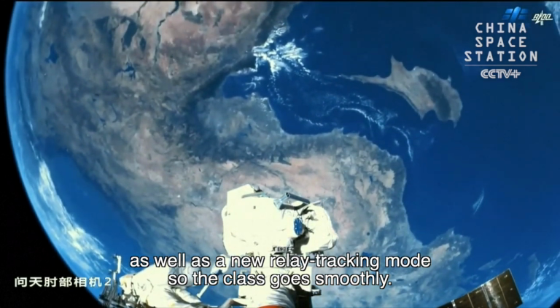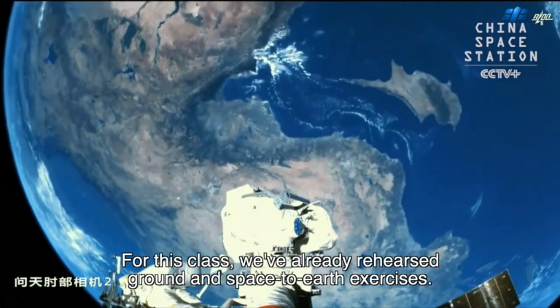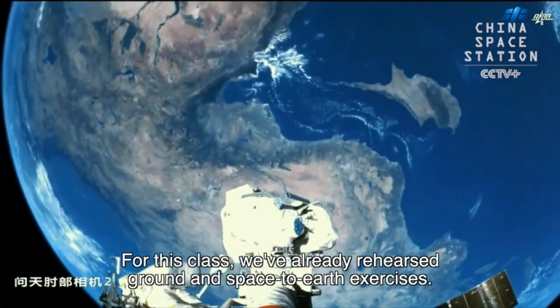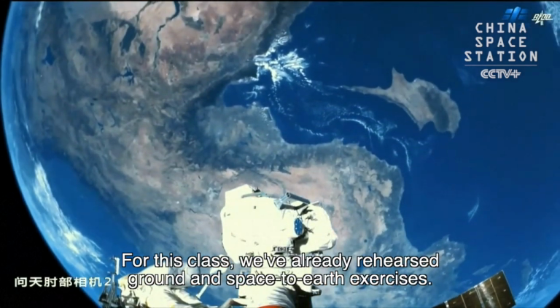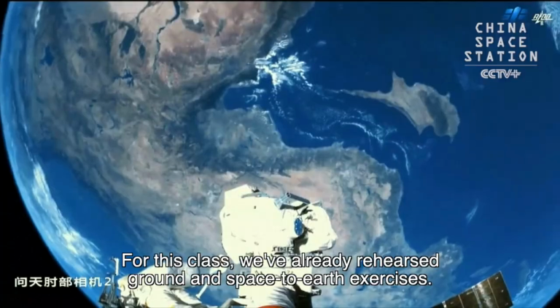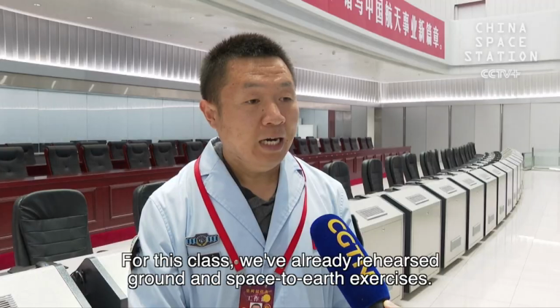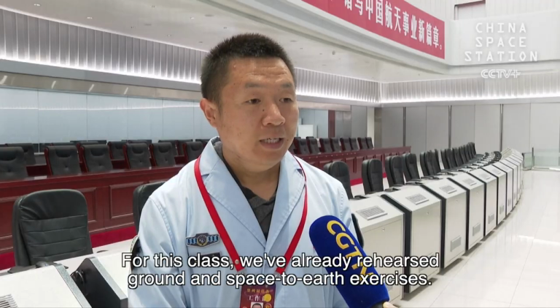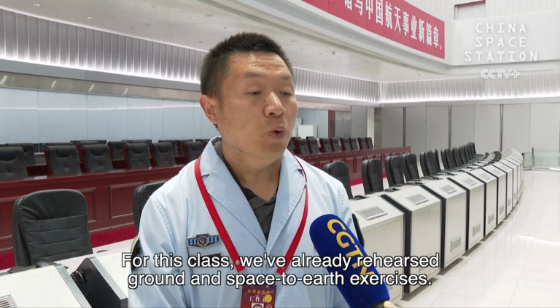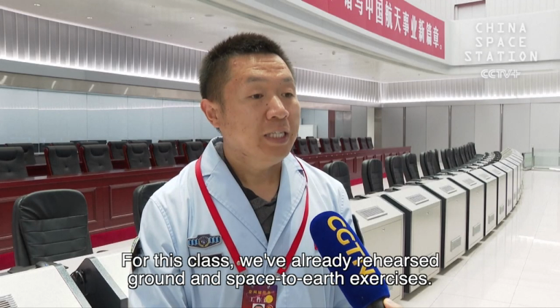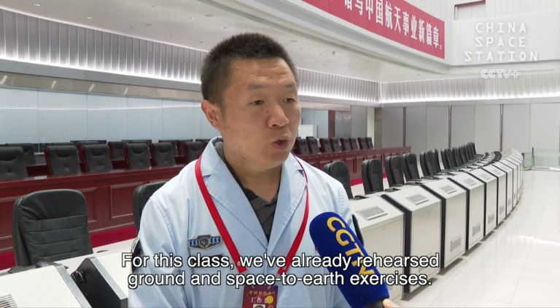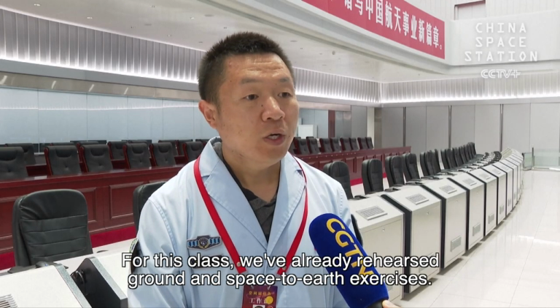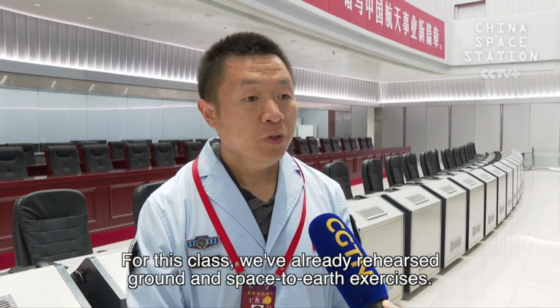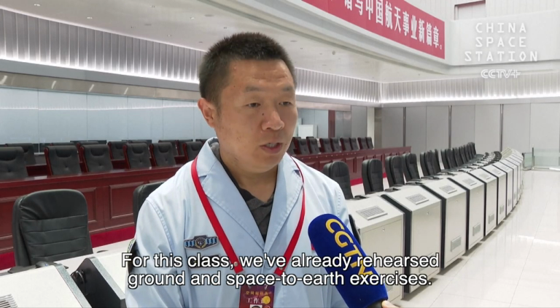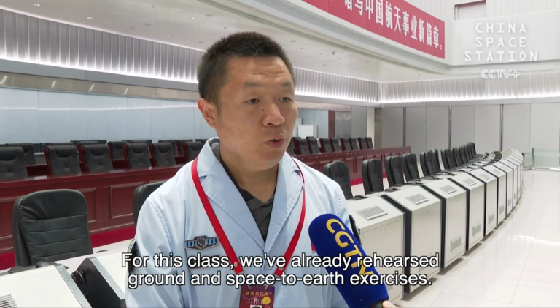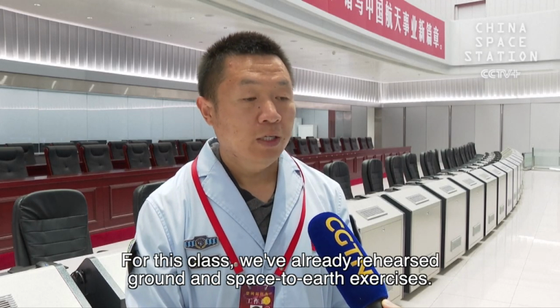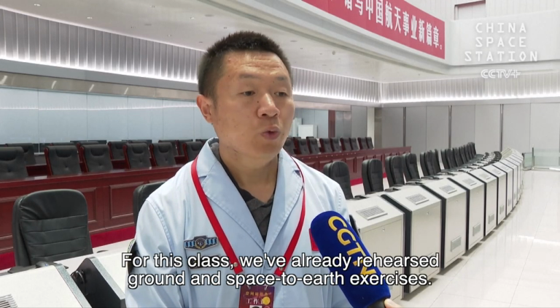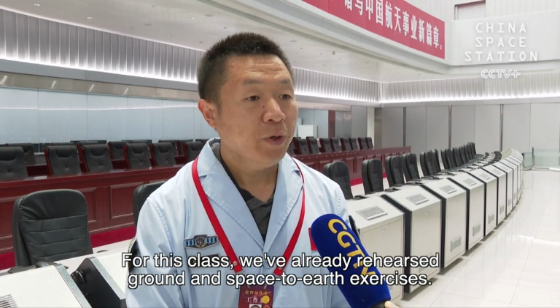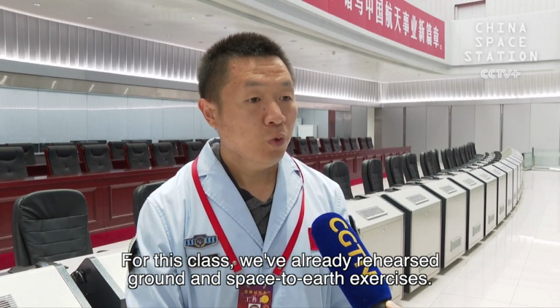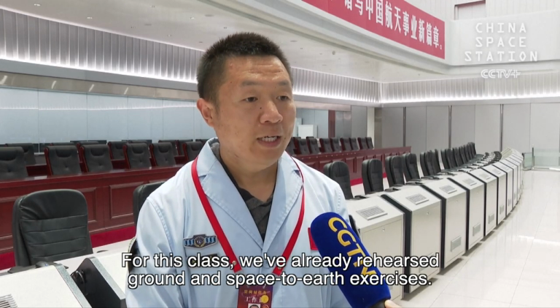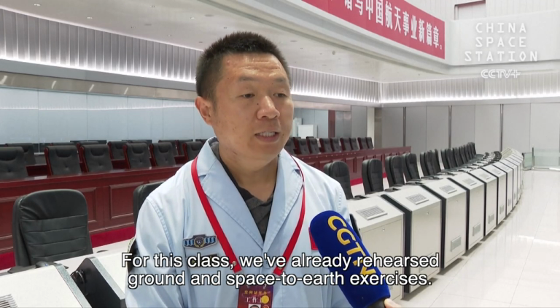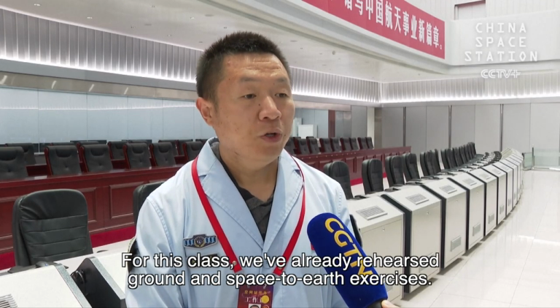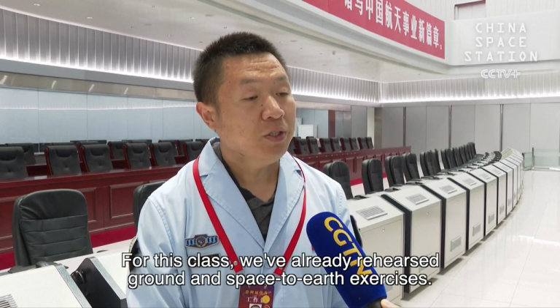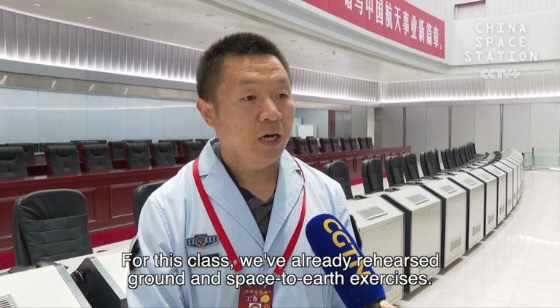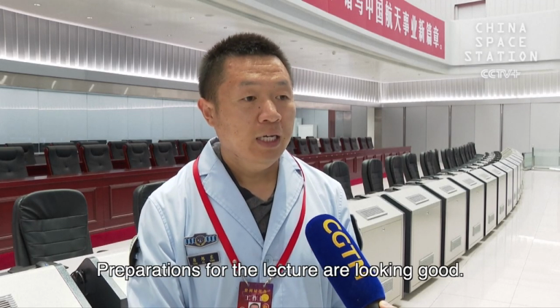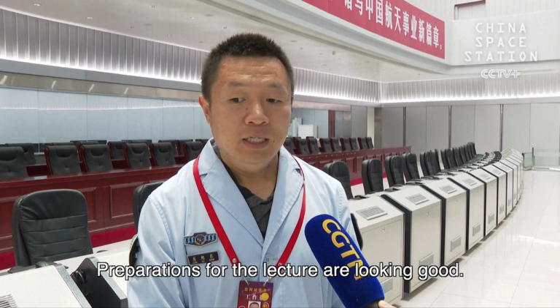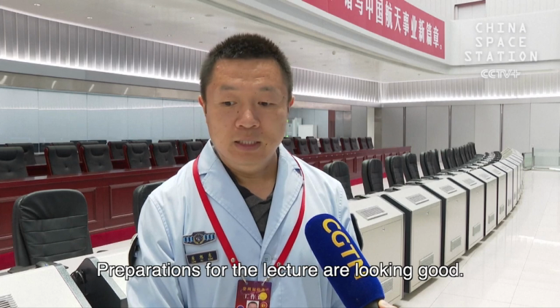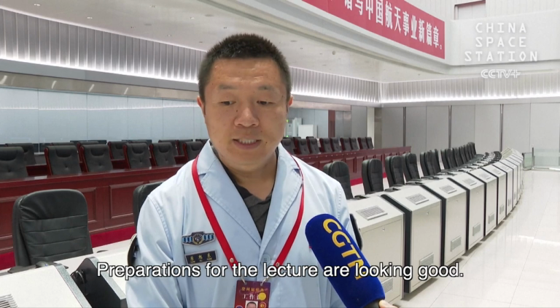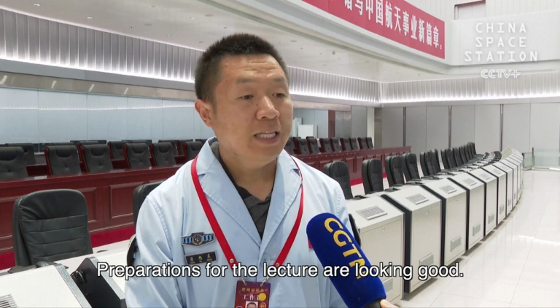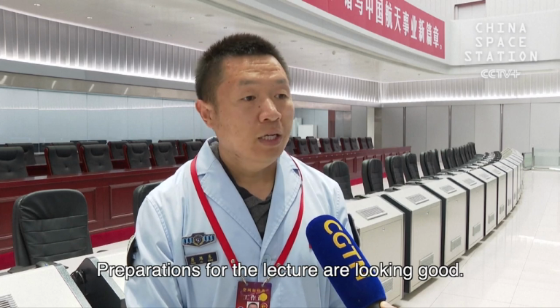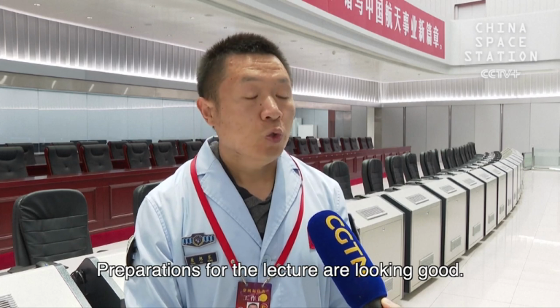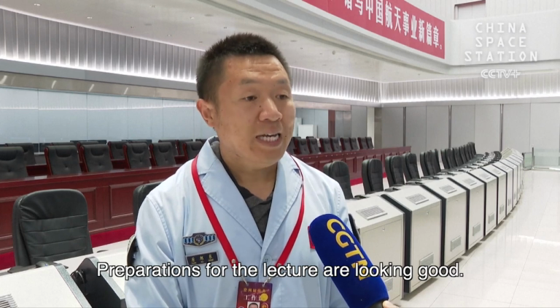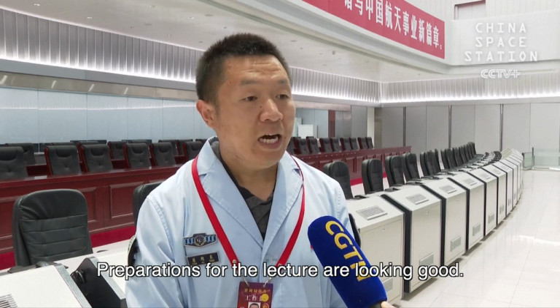For this class, we've already rehearsed ground and space-to-earth exercises. Preparations for the lecture are looking good.